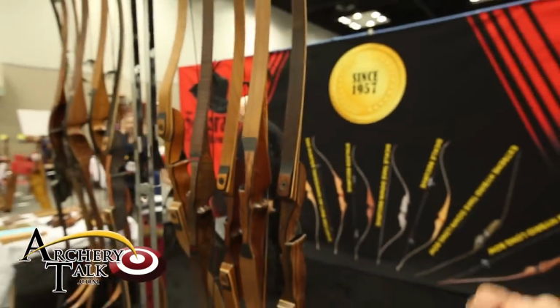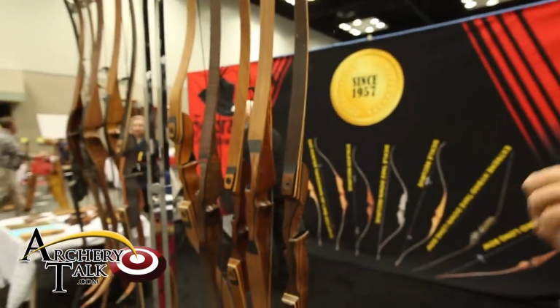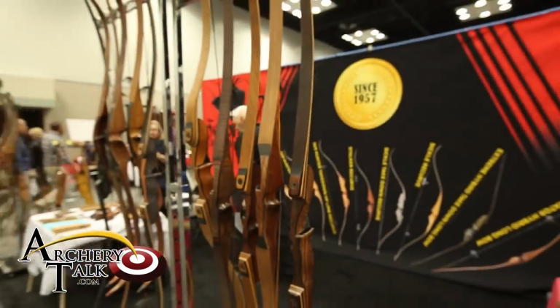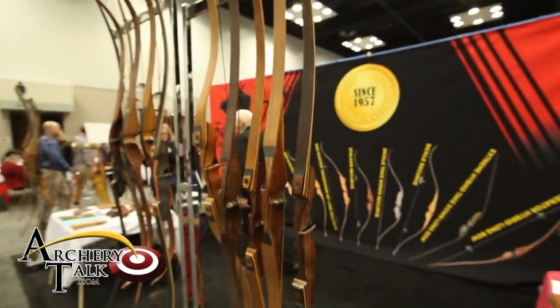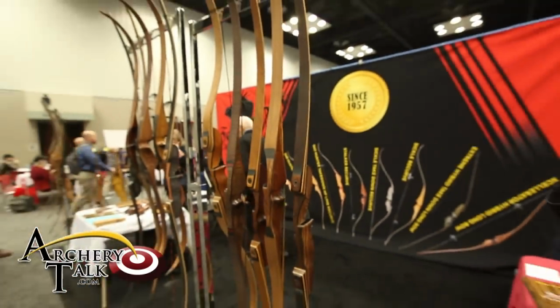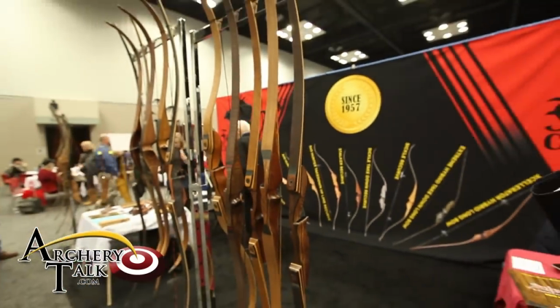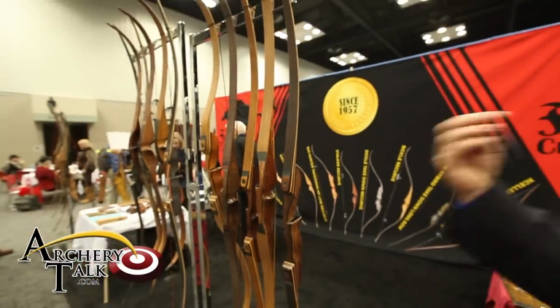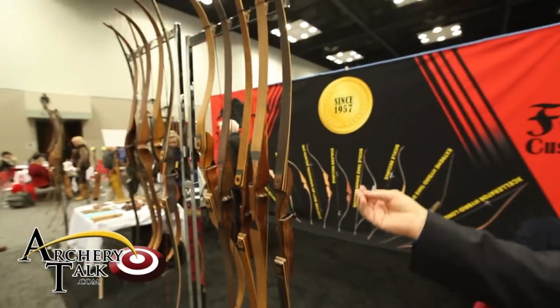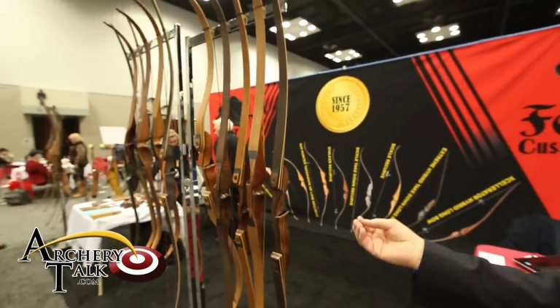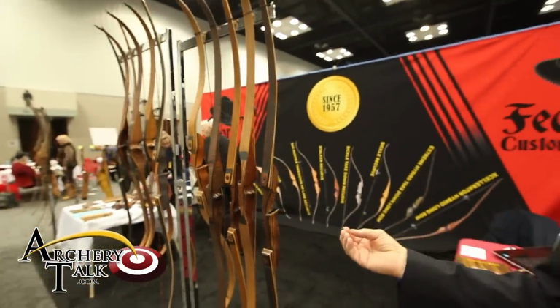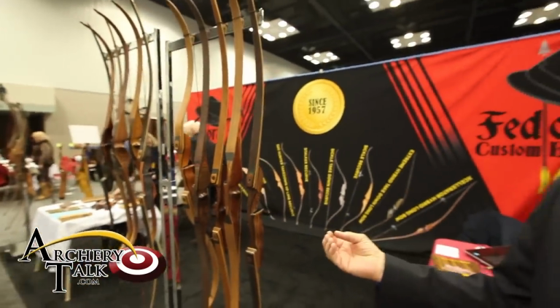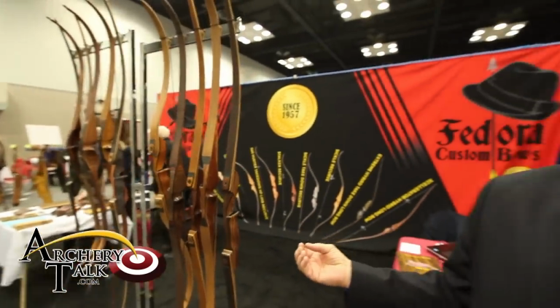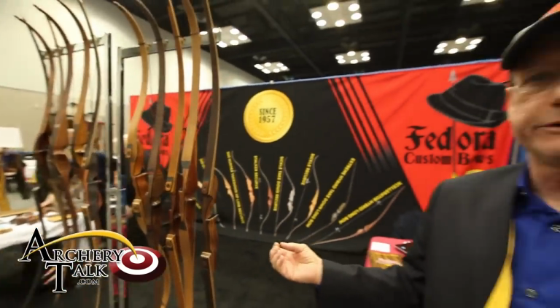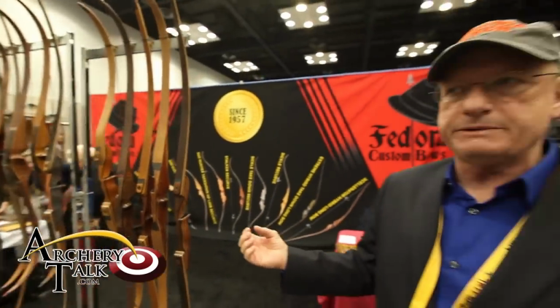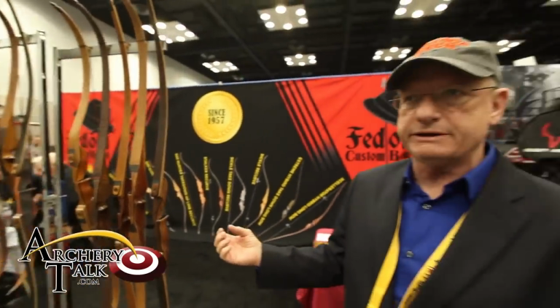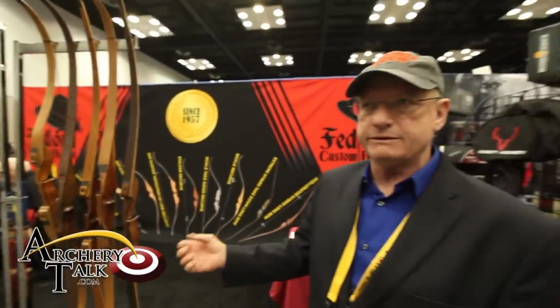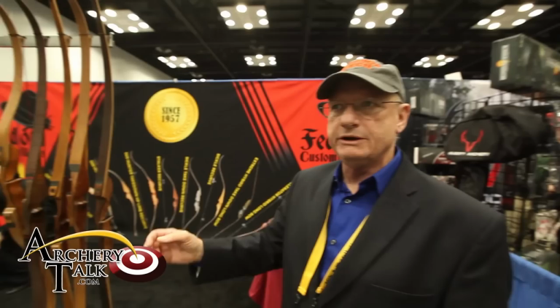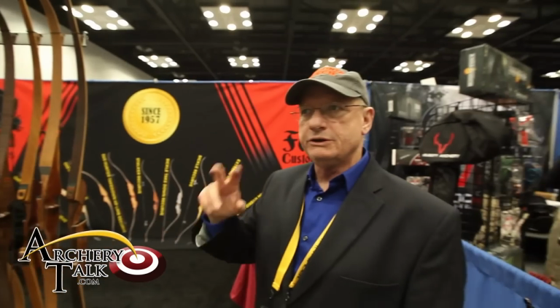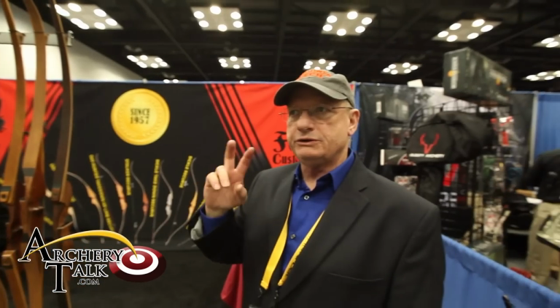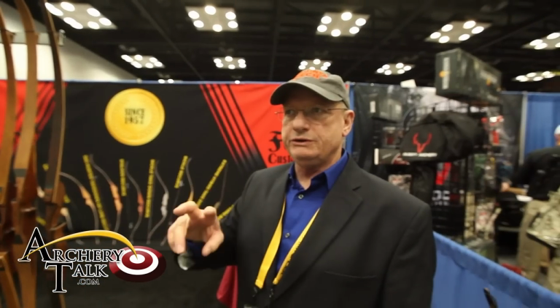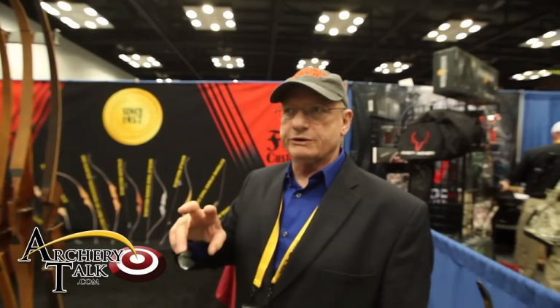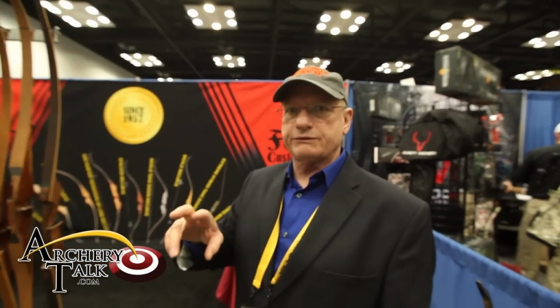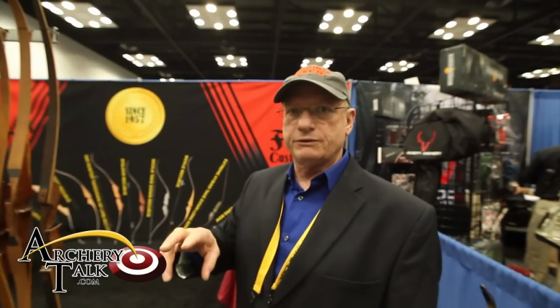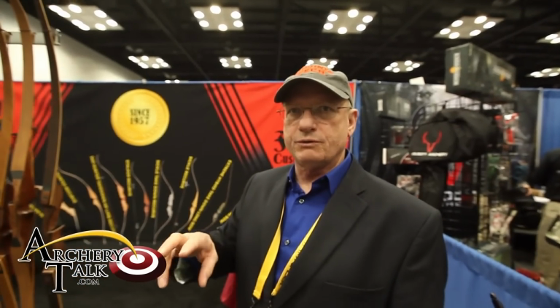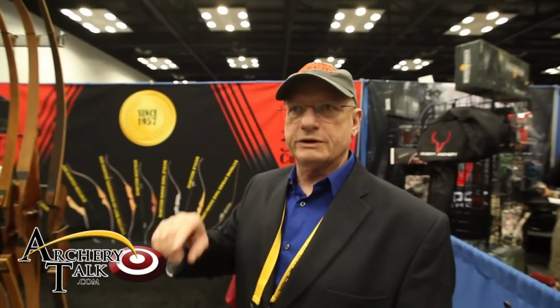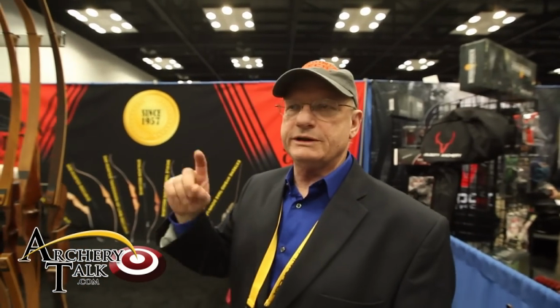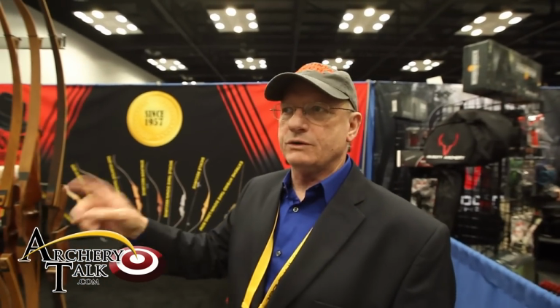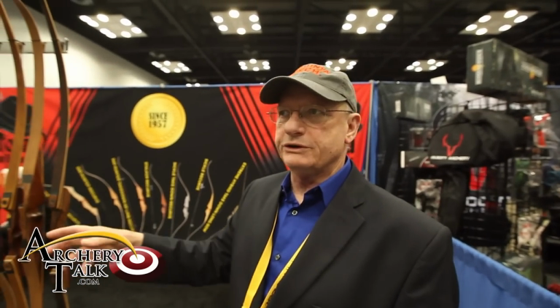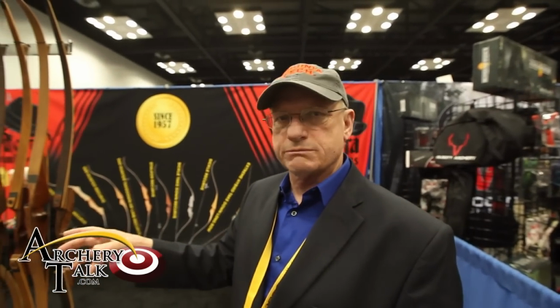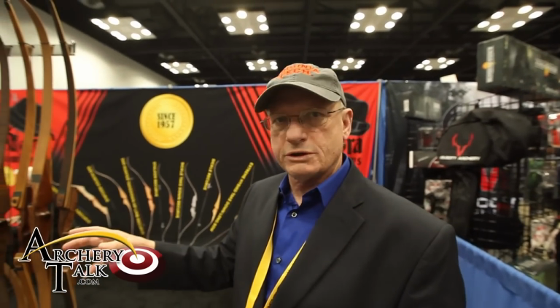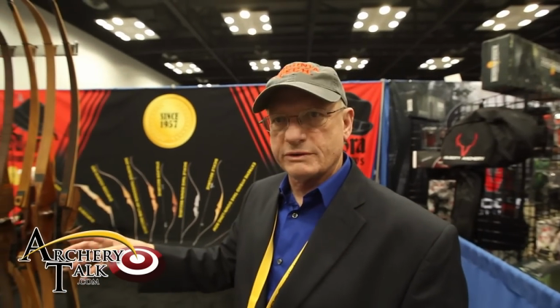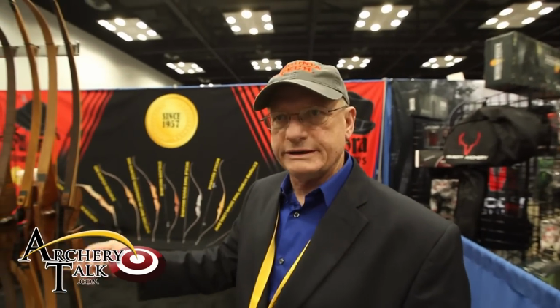All of our products are guaranteed for a three-year period: two years full warranty and one year pro-rated. We back up what we build.